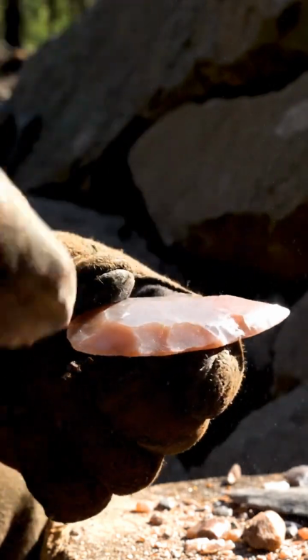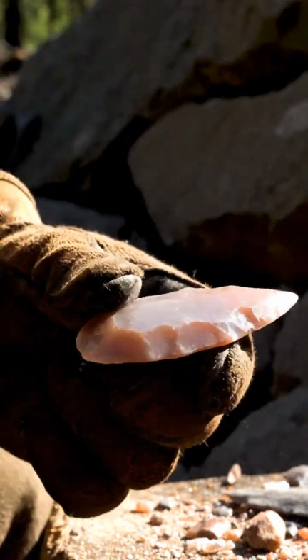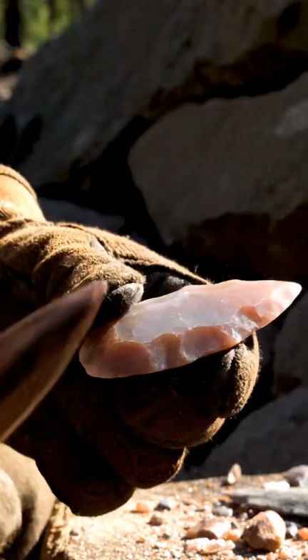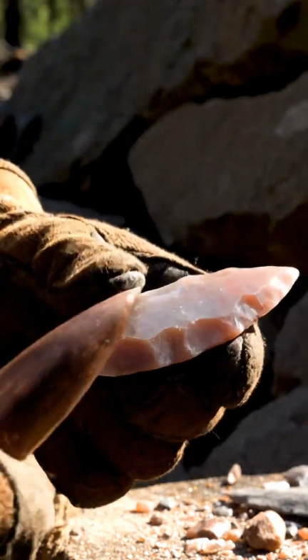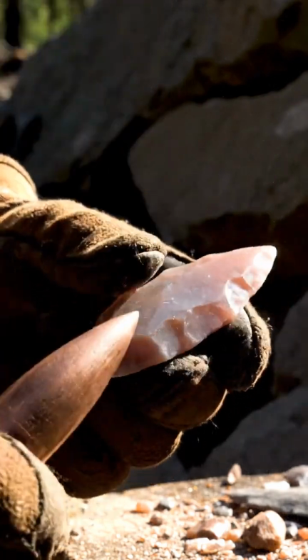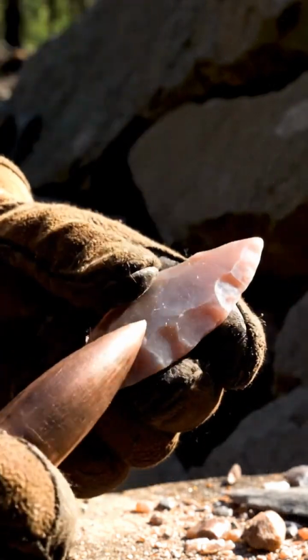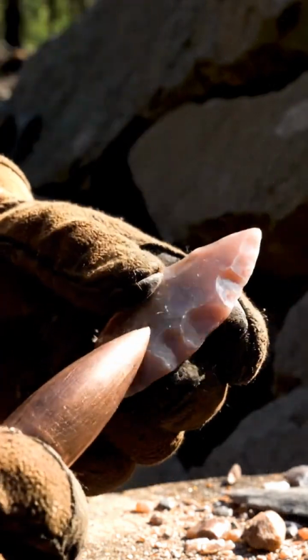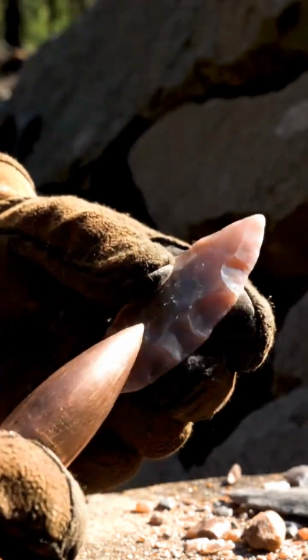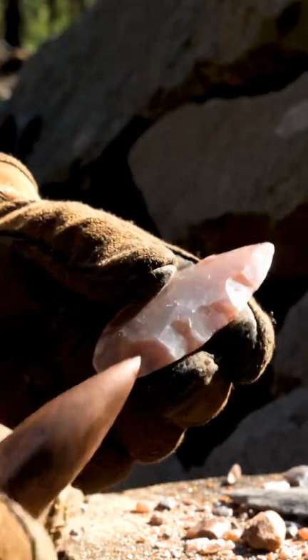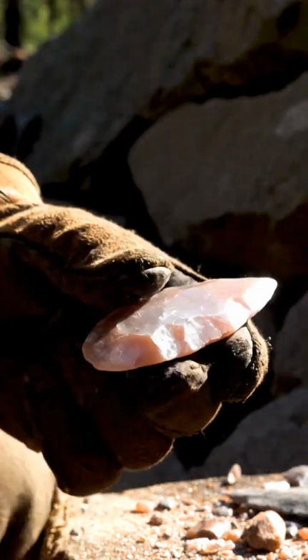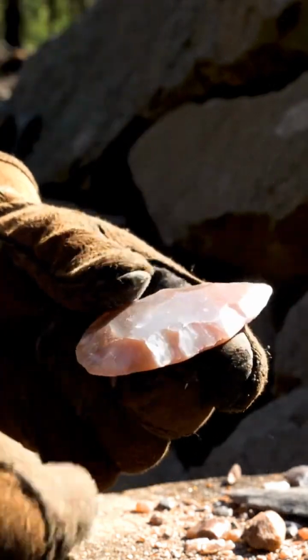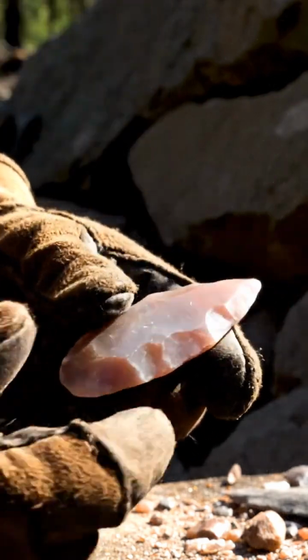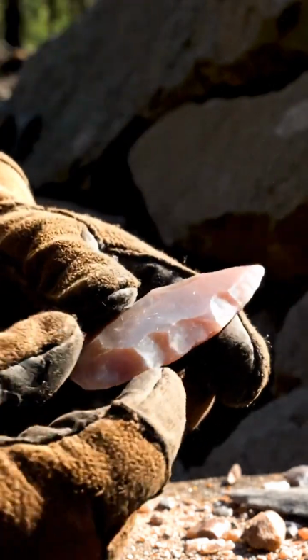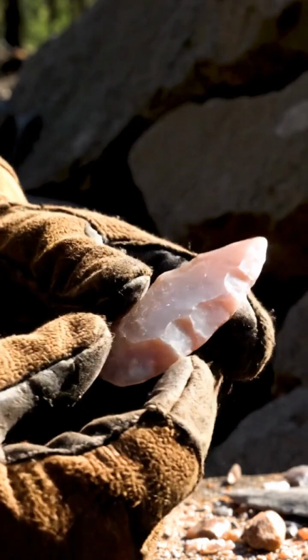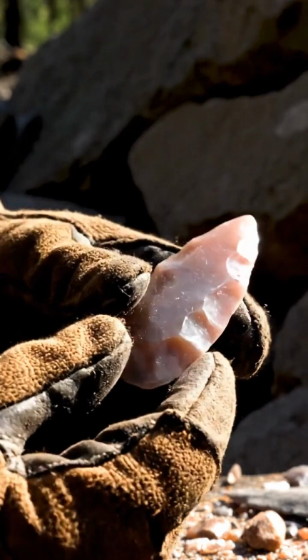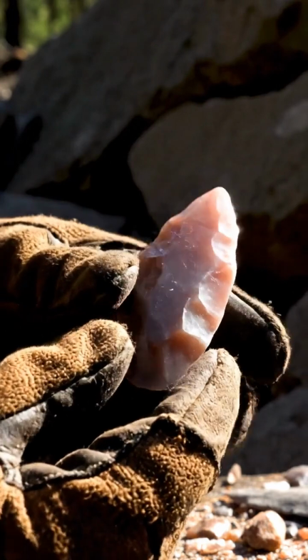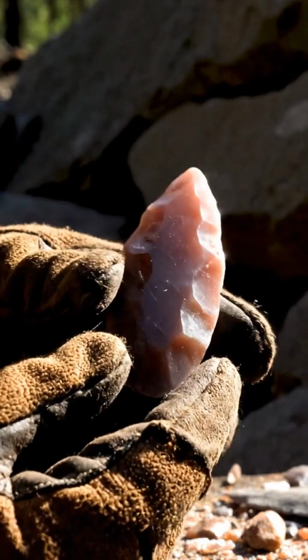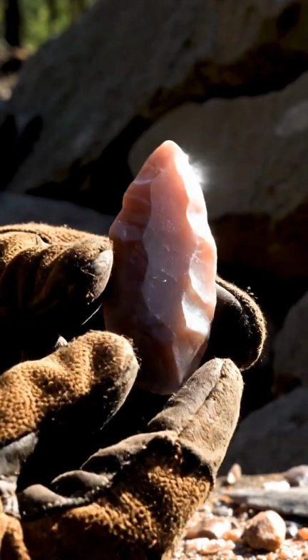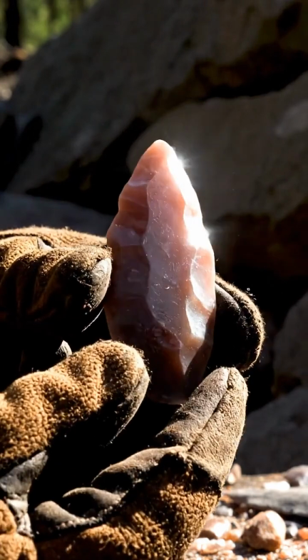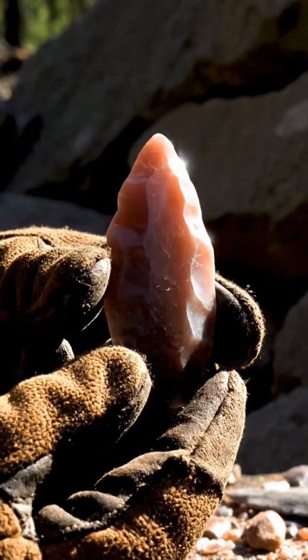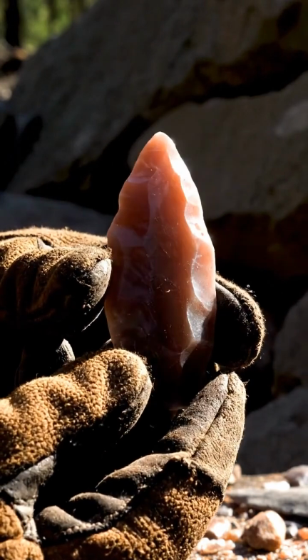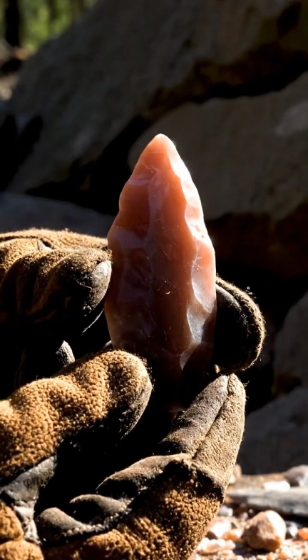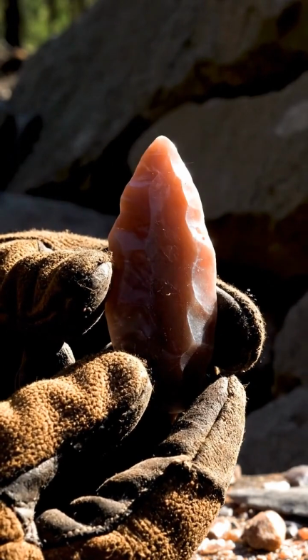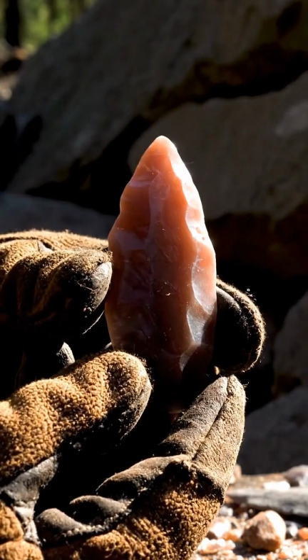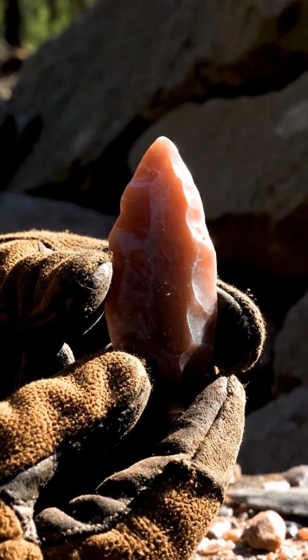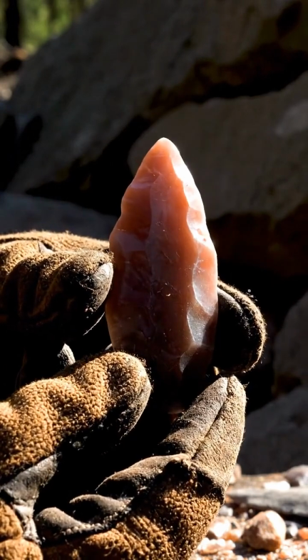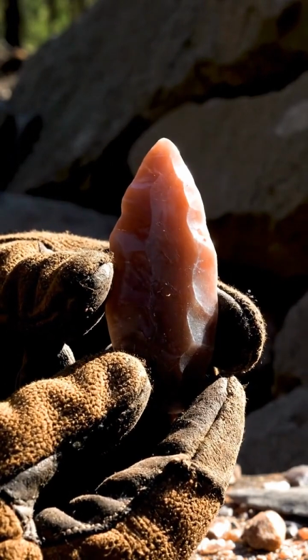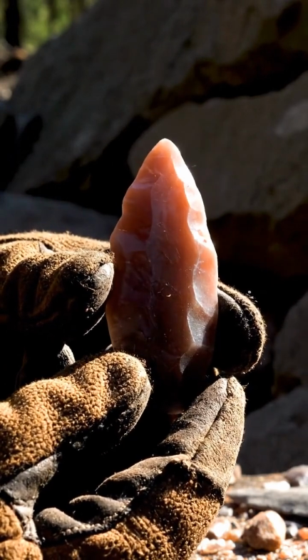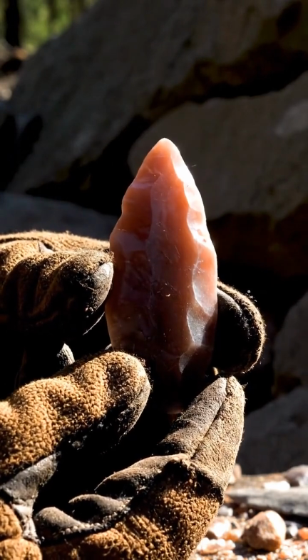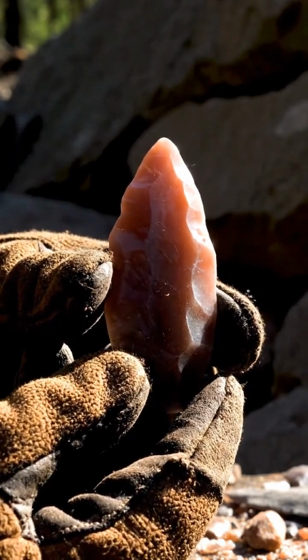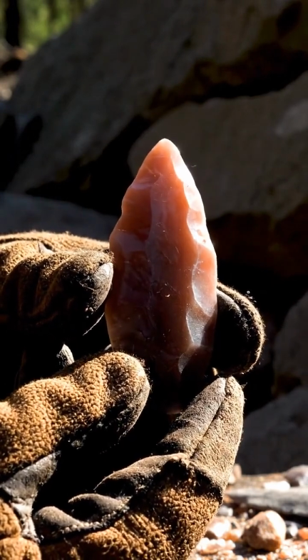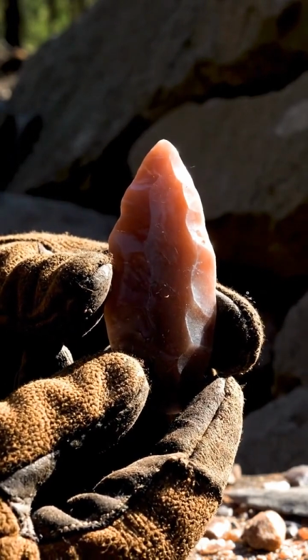Flintknapping is a language of physics, turning raw stone into a lethal, efficient instrument.